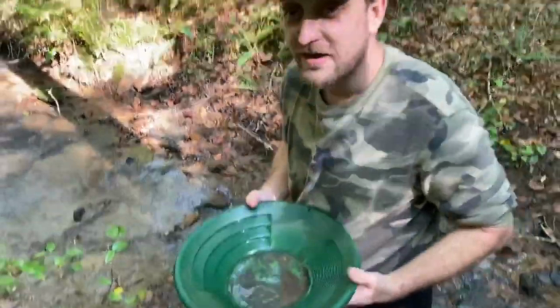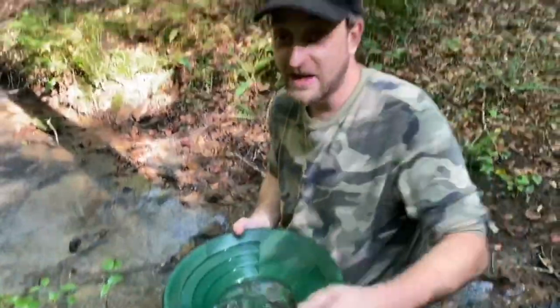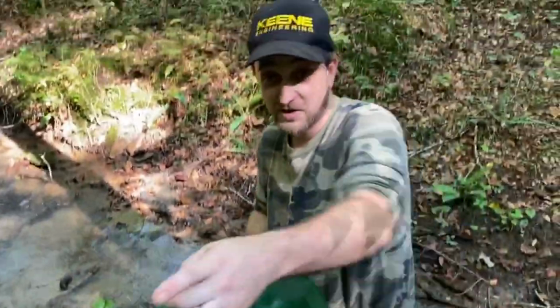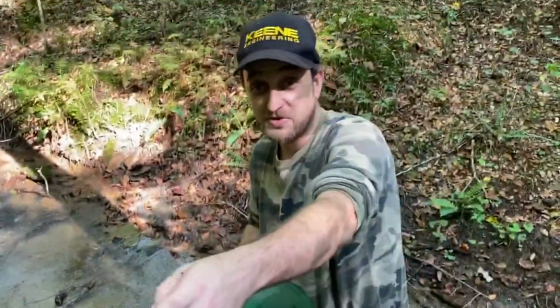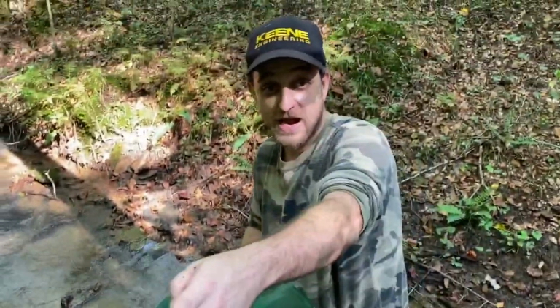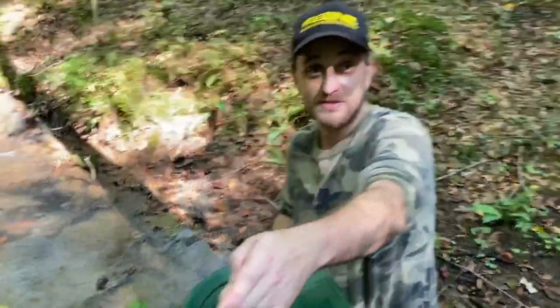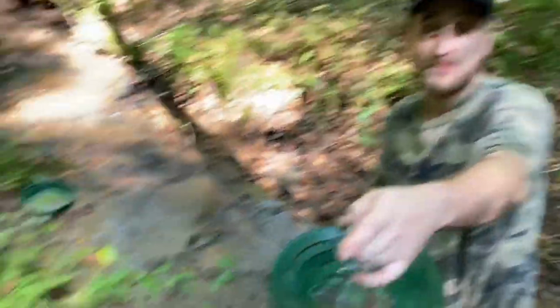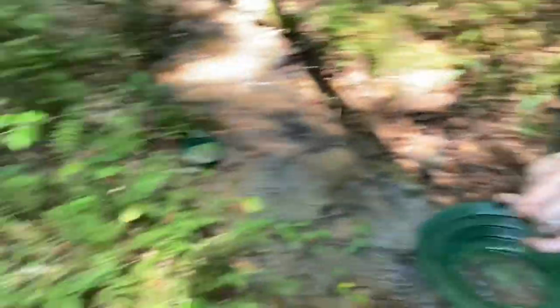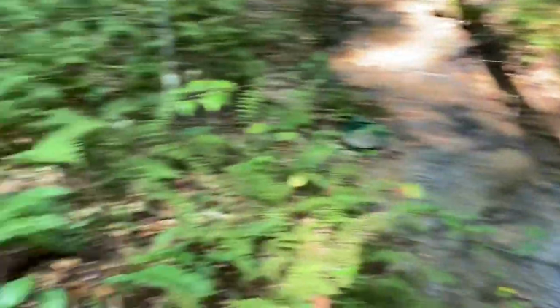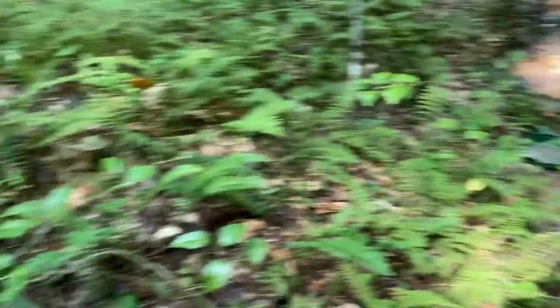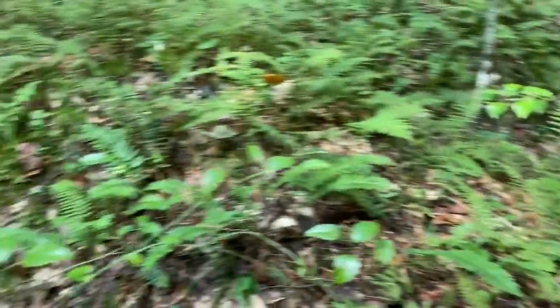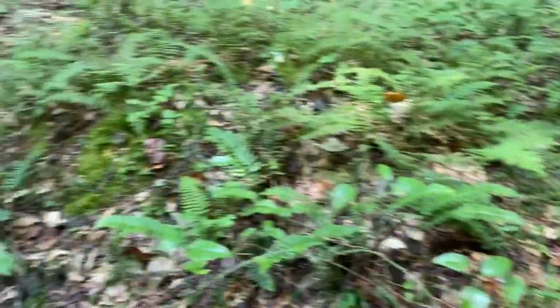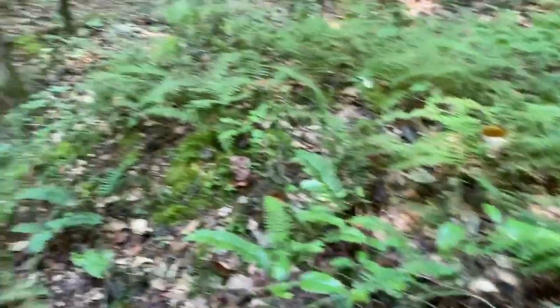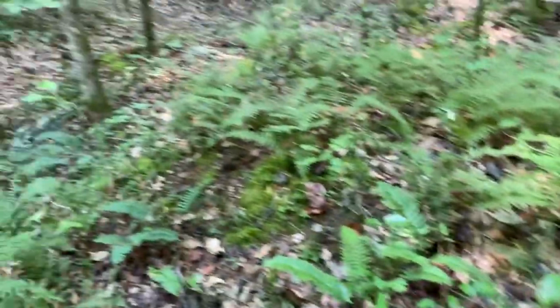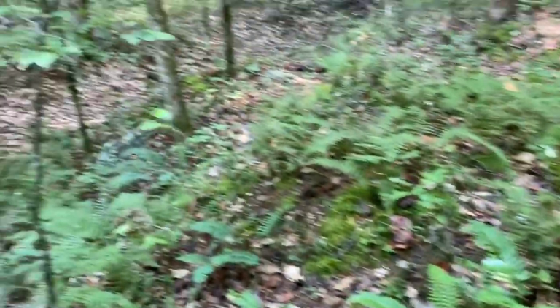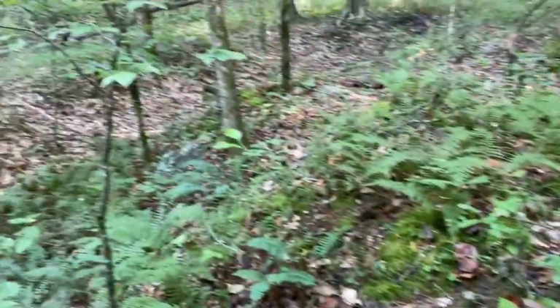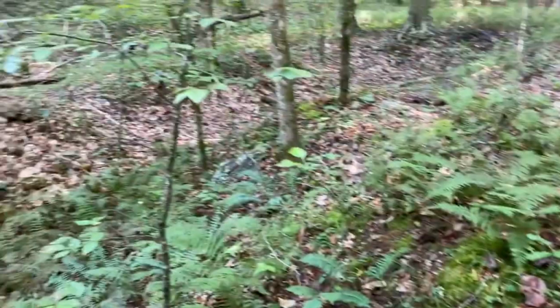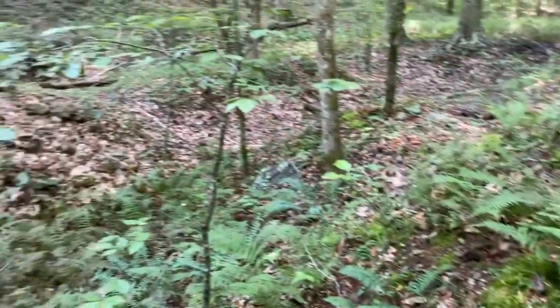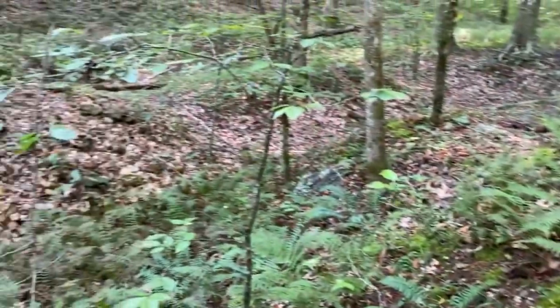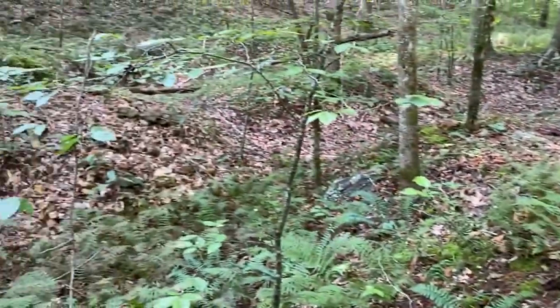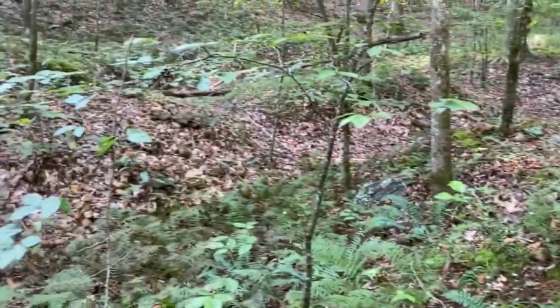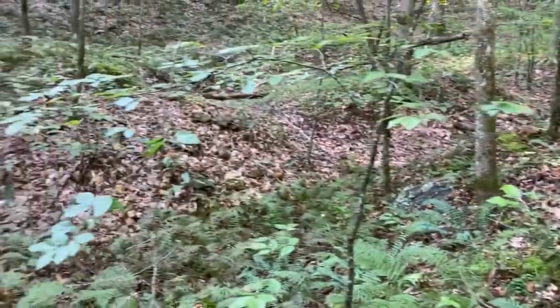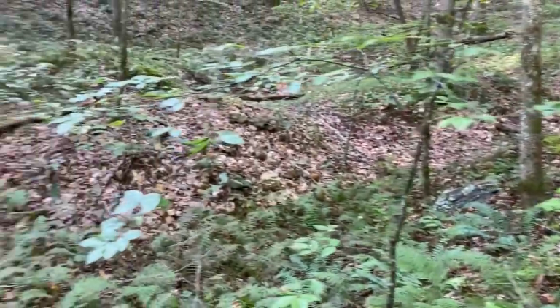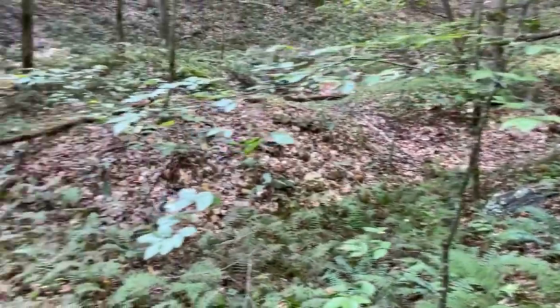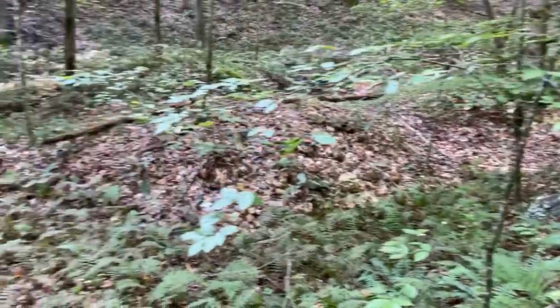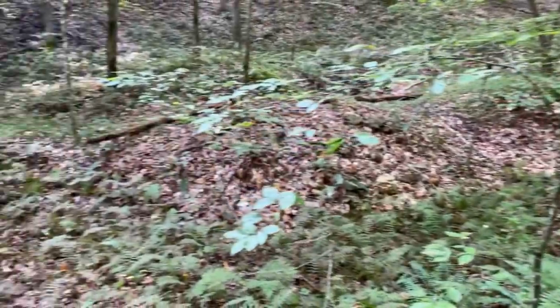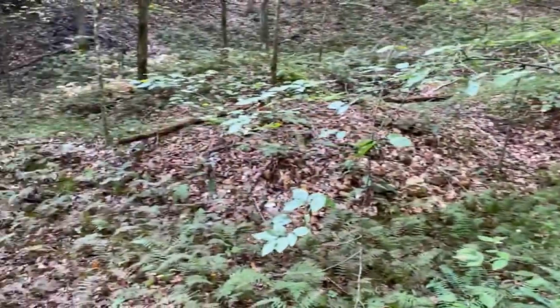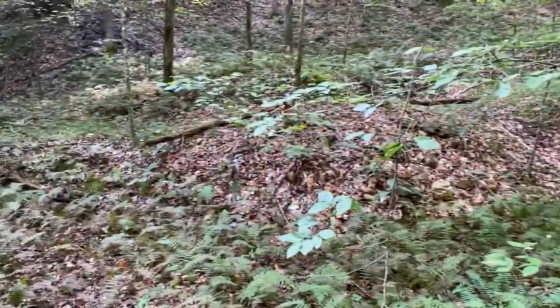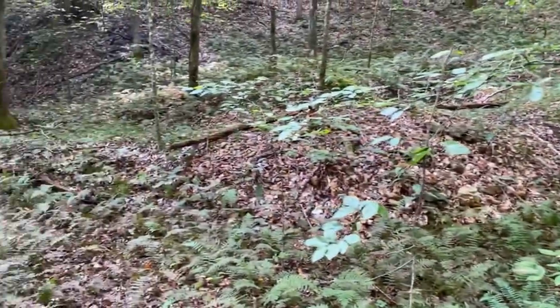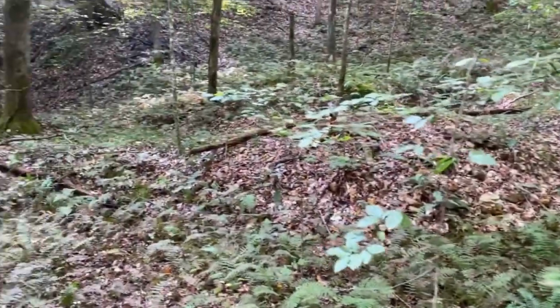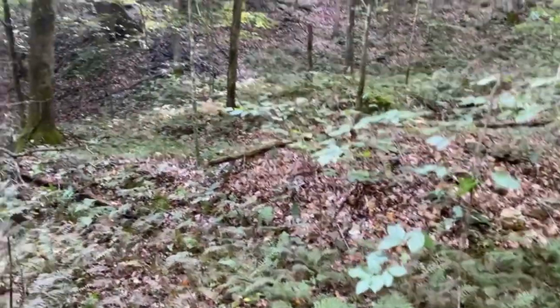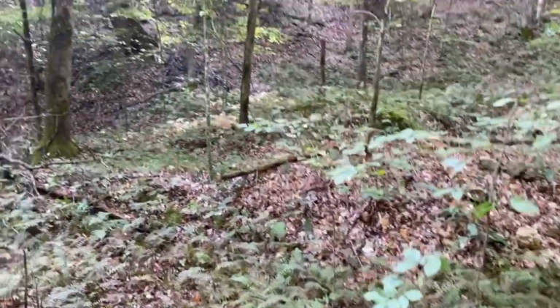Next we're going to do those tailings here — we'll show you guys a pan of that. Just stuck a big hole through there, now we're going to sample it. Let's go see the hole.